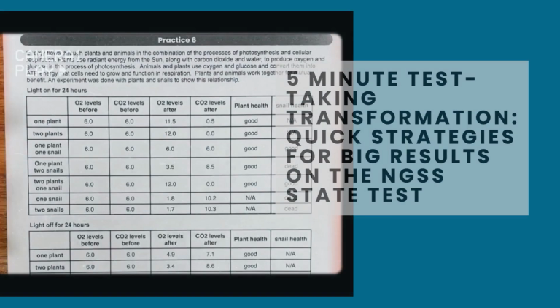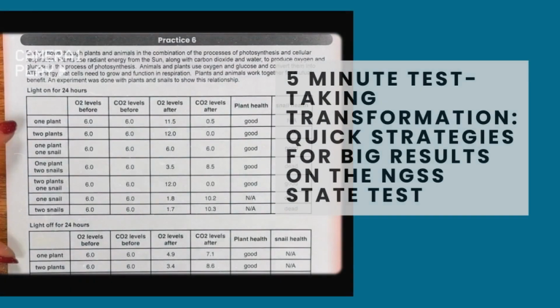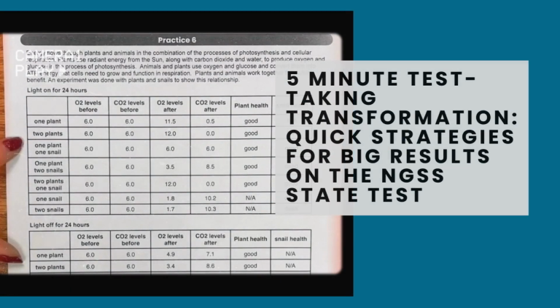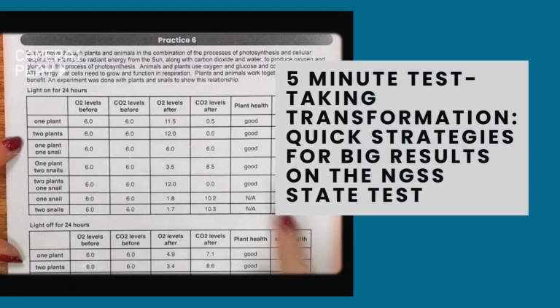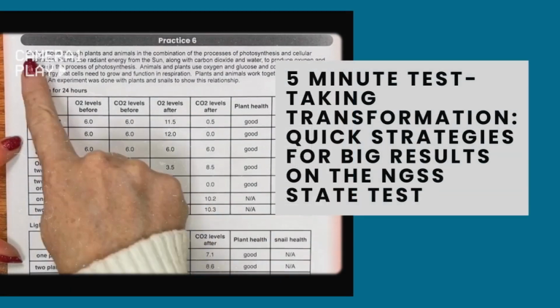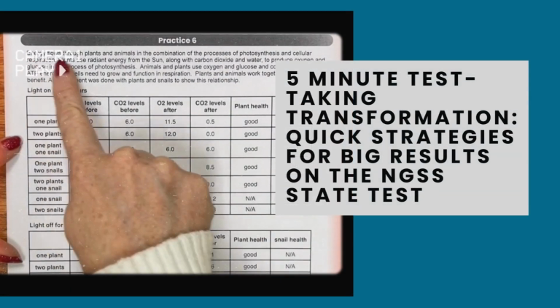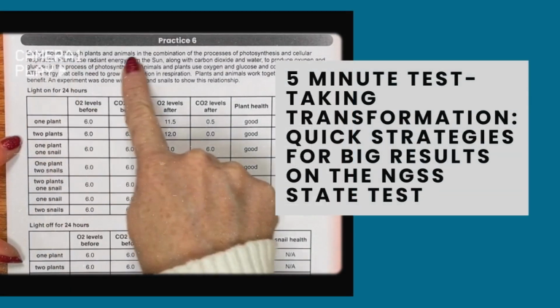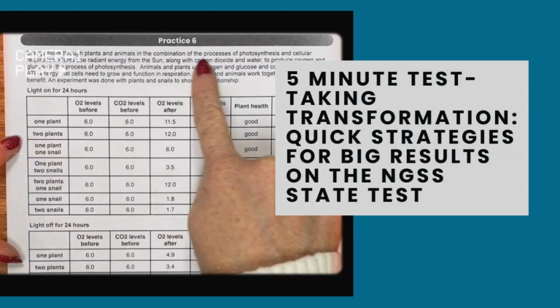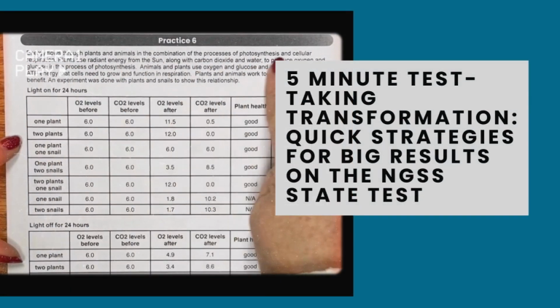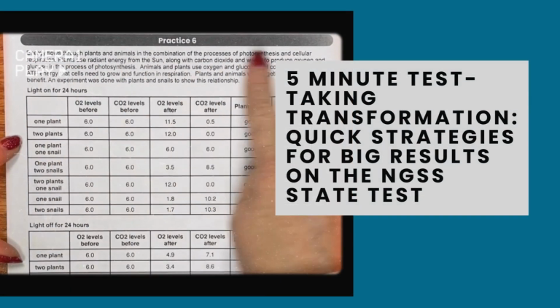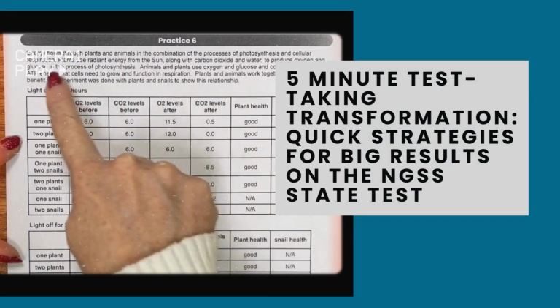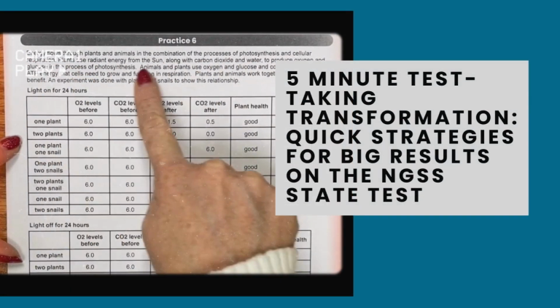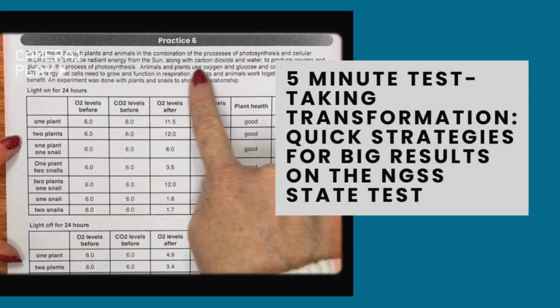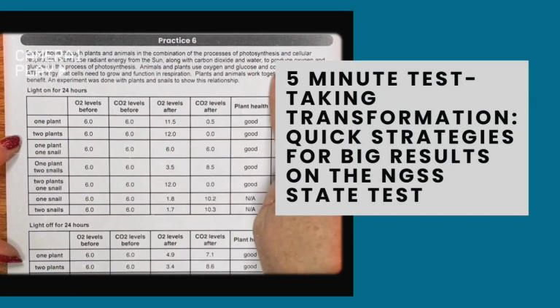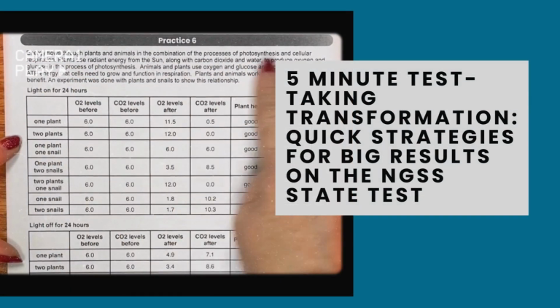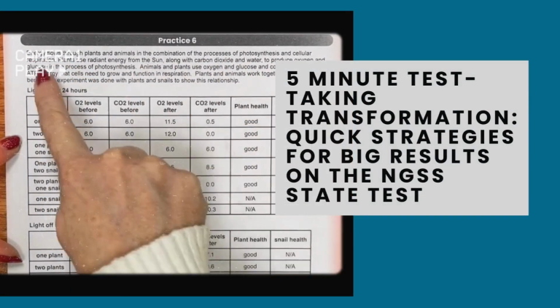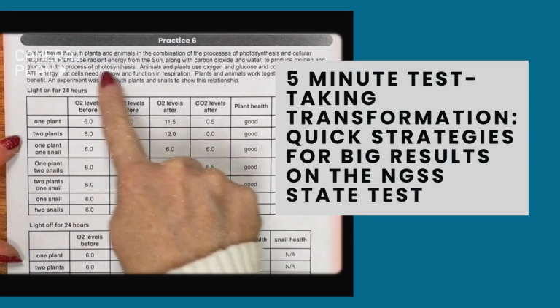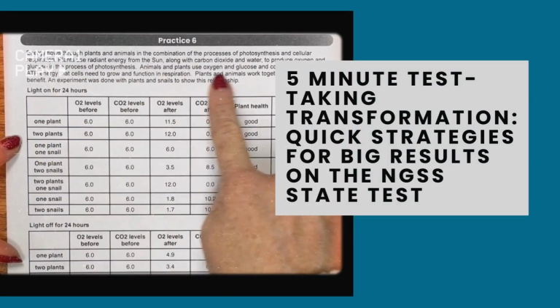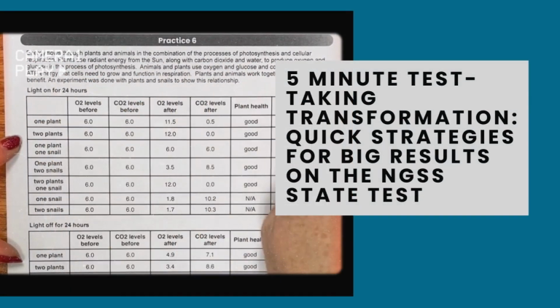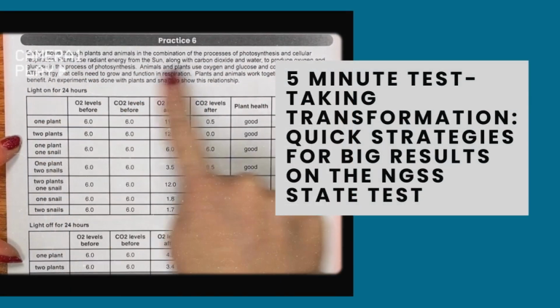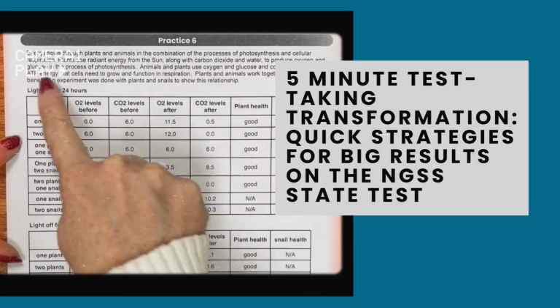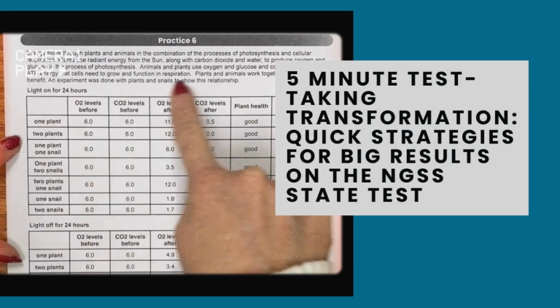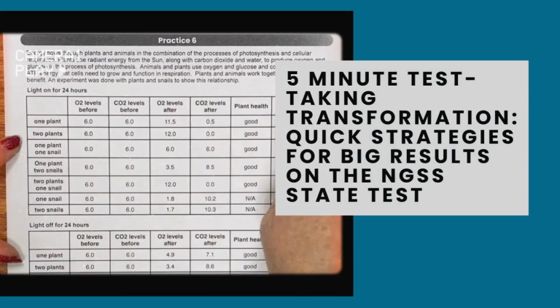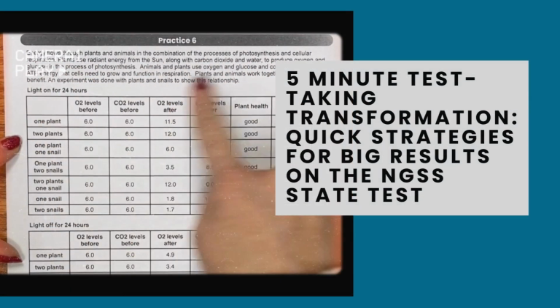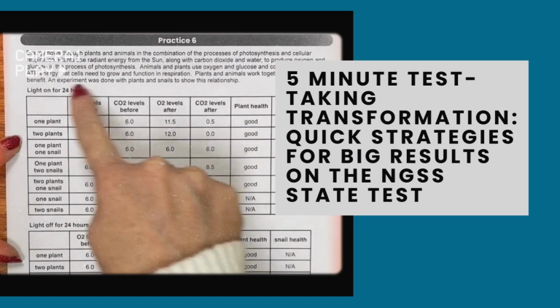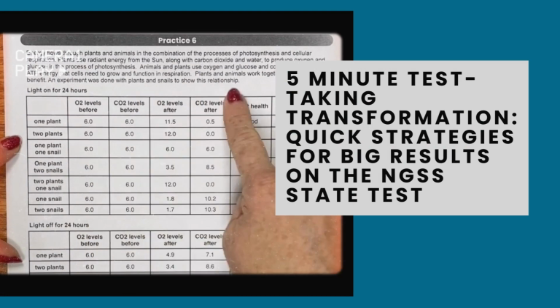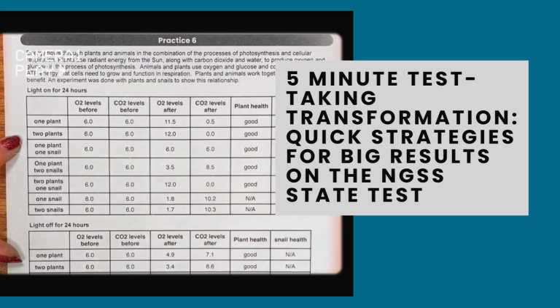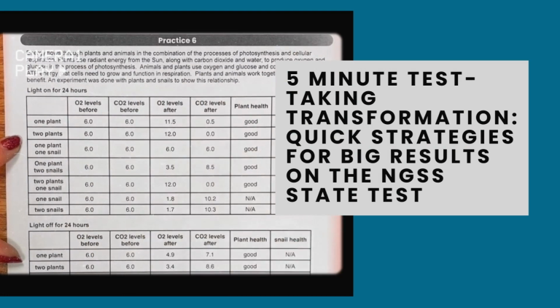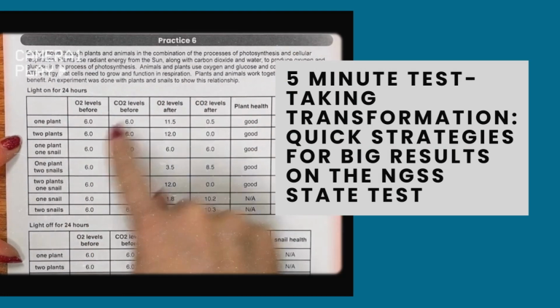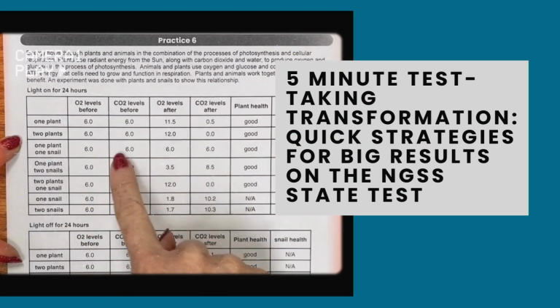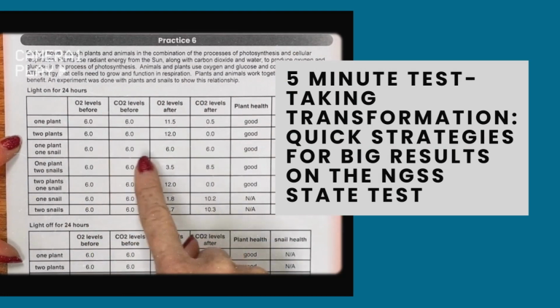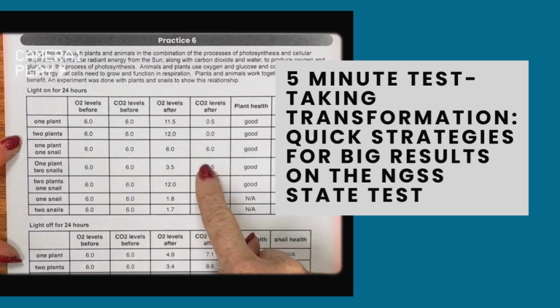Five-minute test-taking transformation strategies for big results on the NGSS state test.